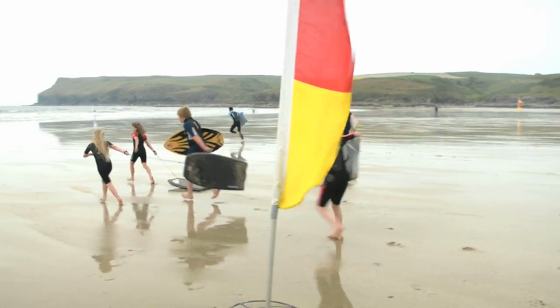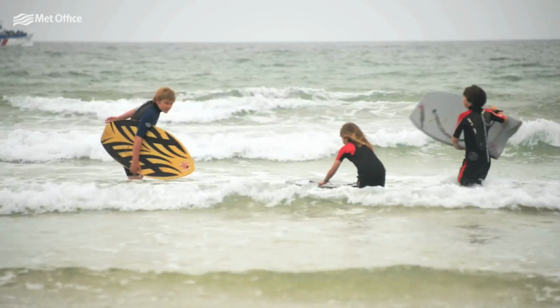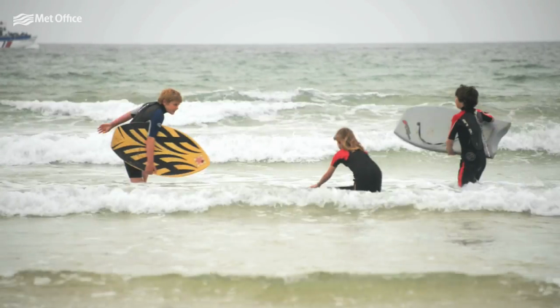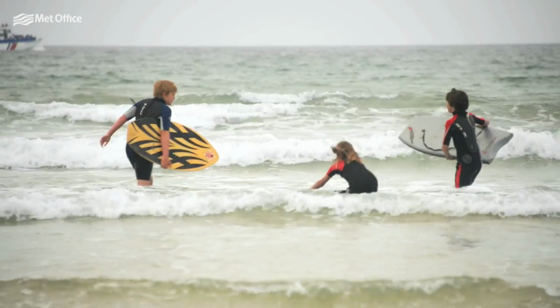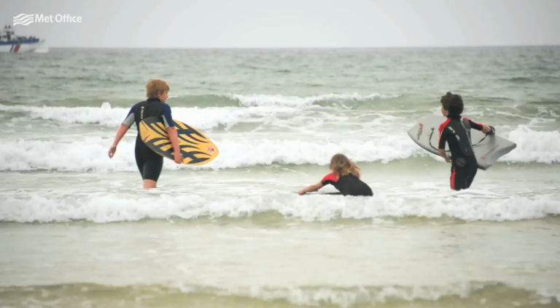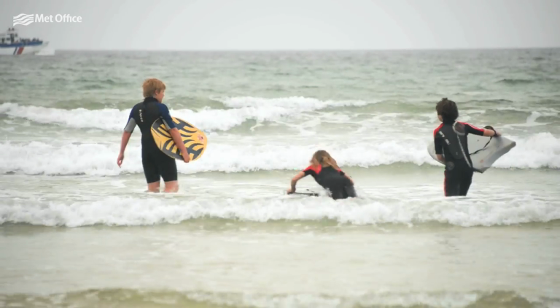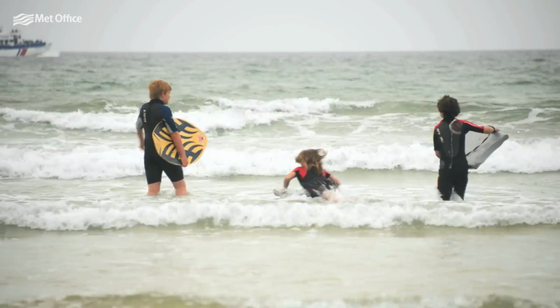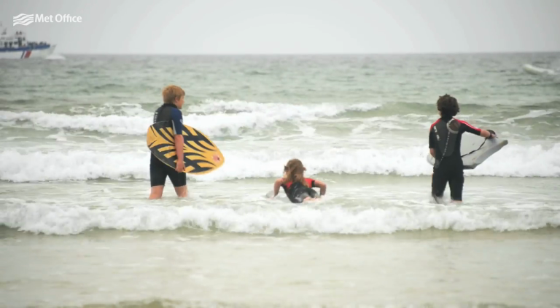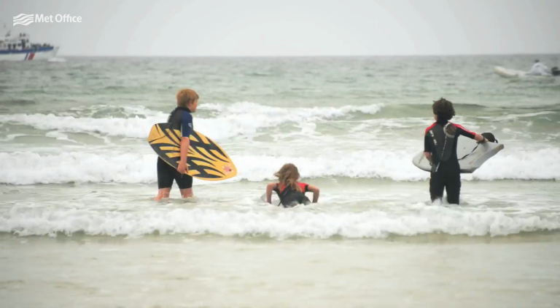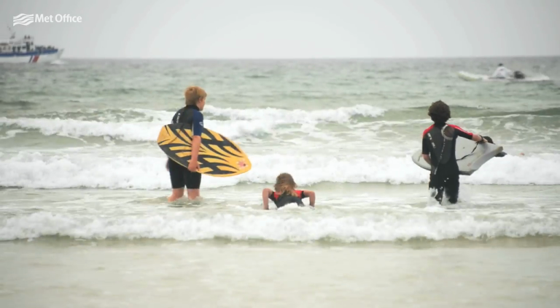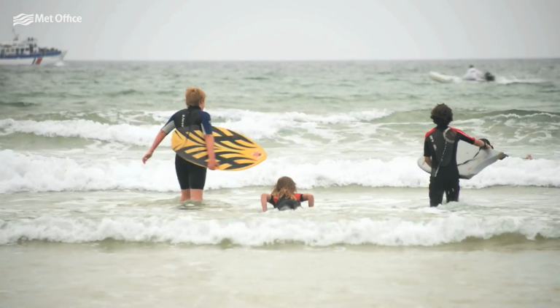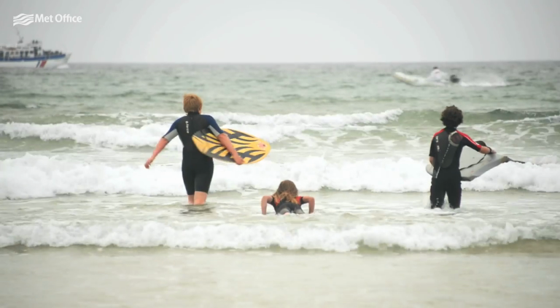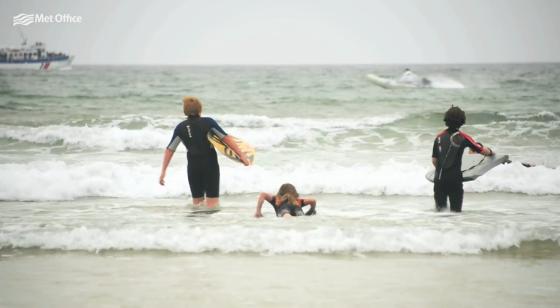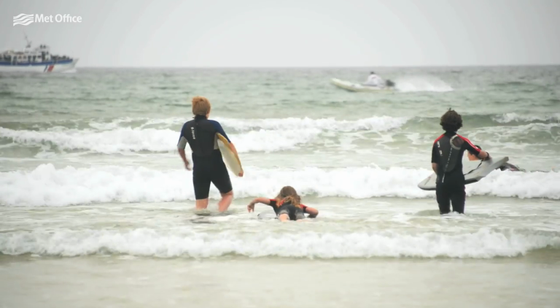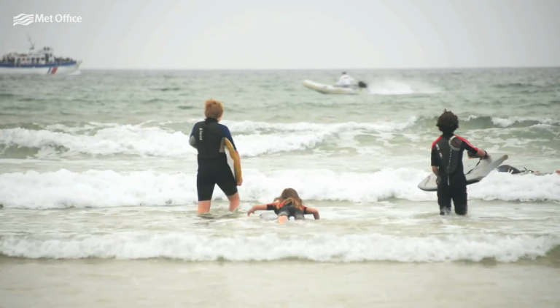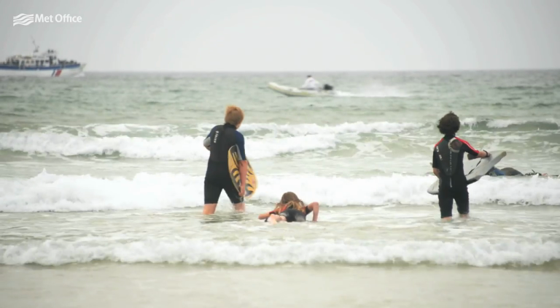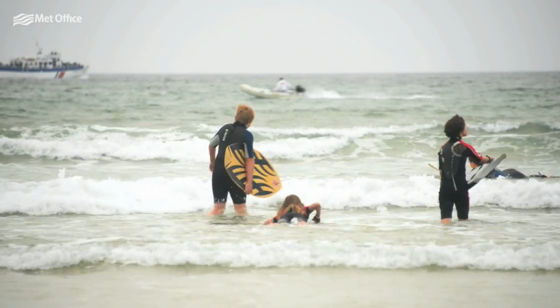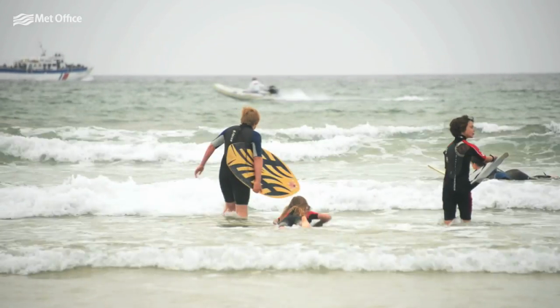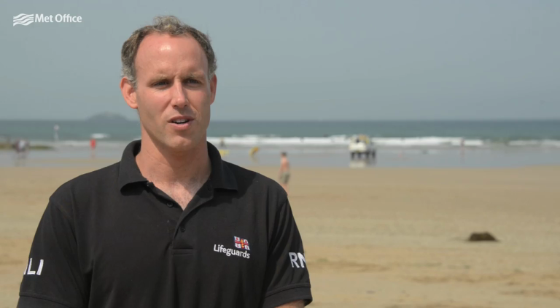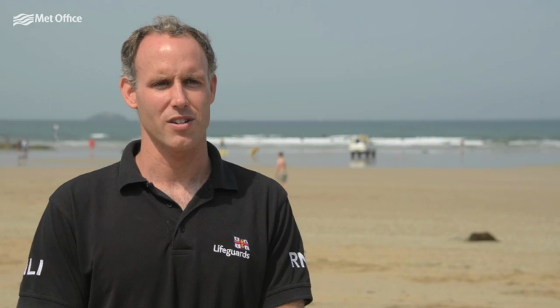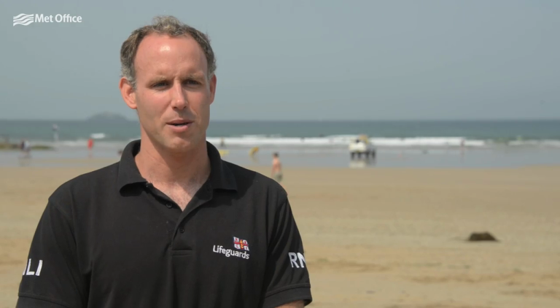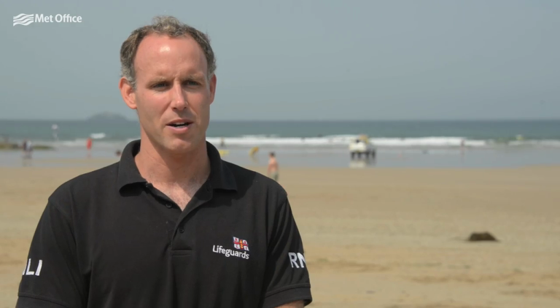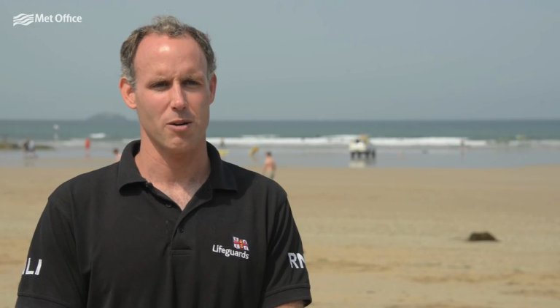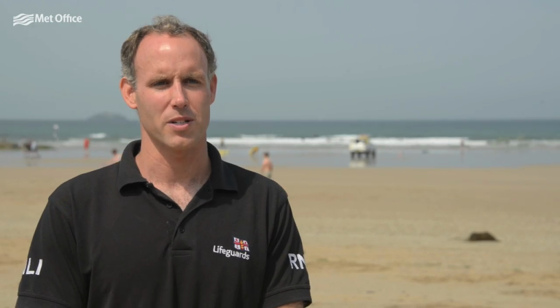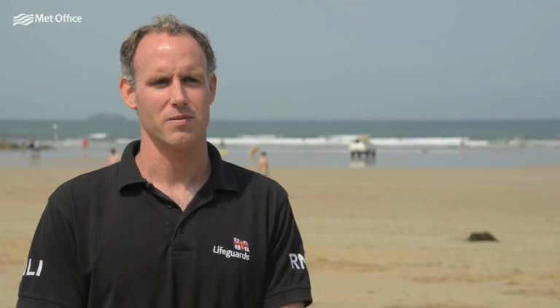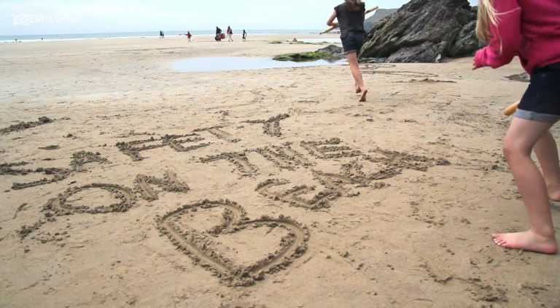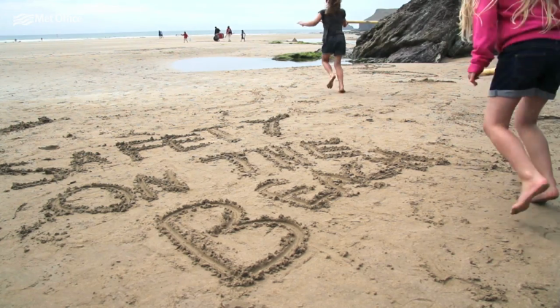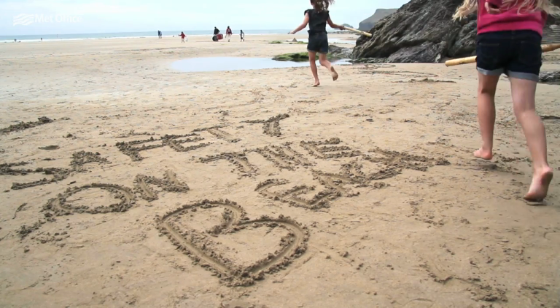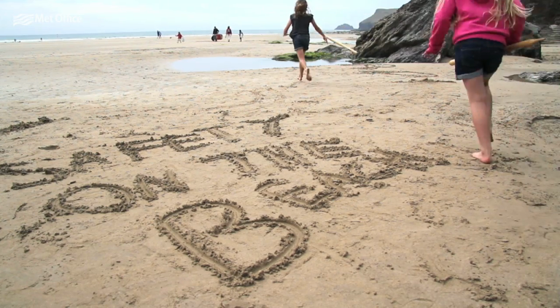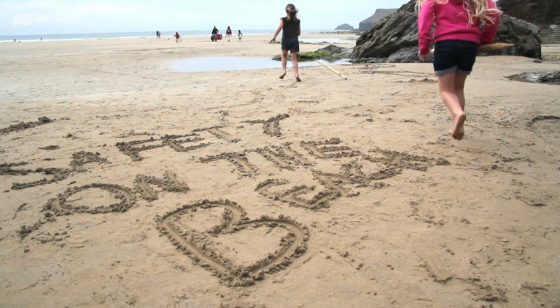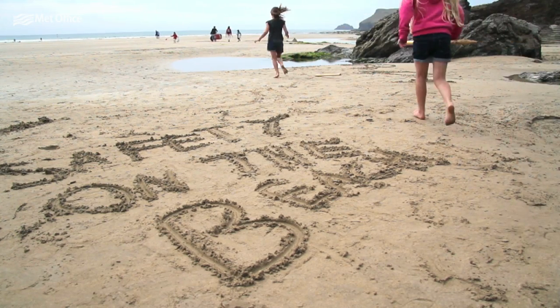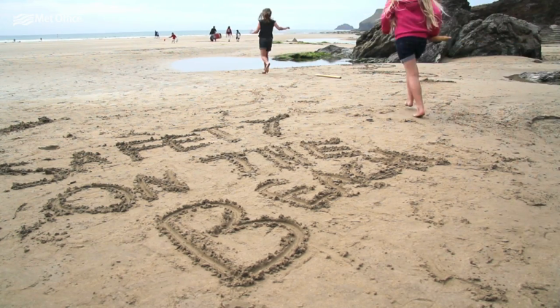And lastly, if you're getting into any trouble, make sure you put your hand up to get the attention of the lifeguard and they'll come out and help you.